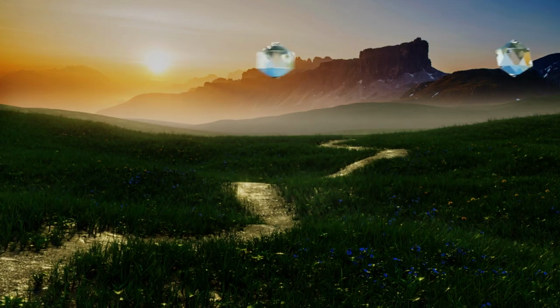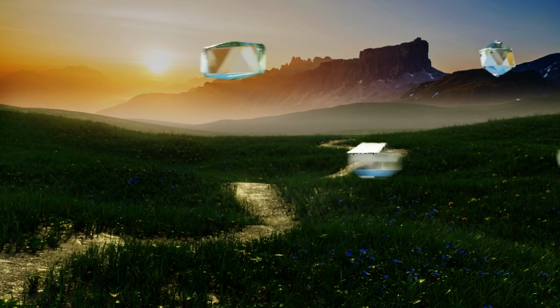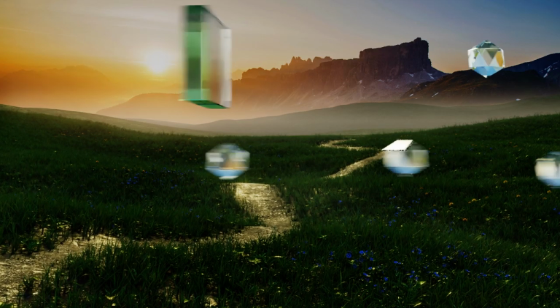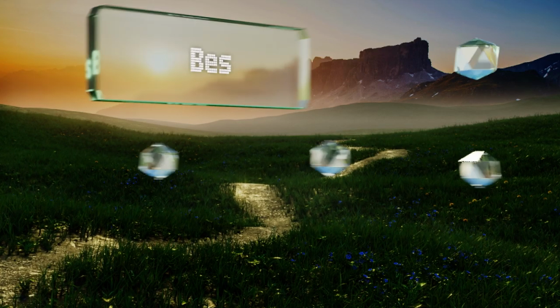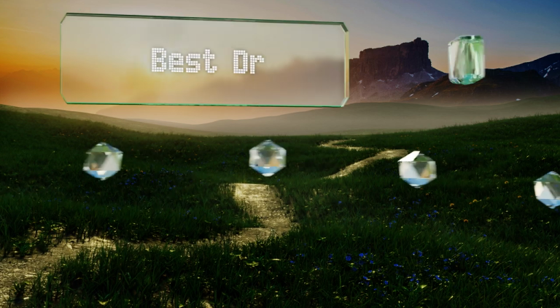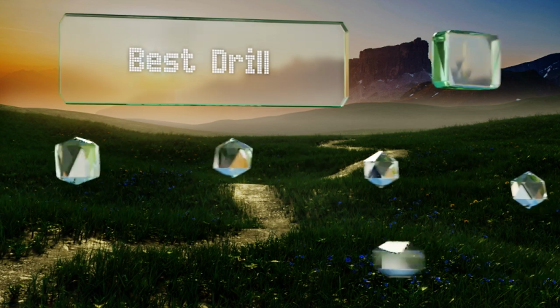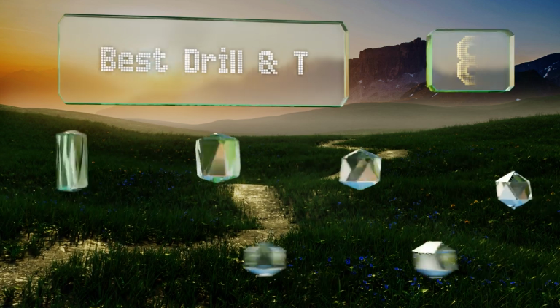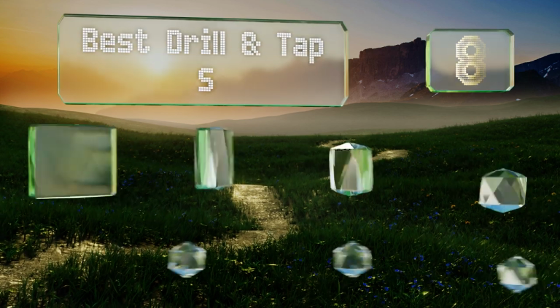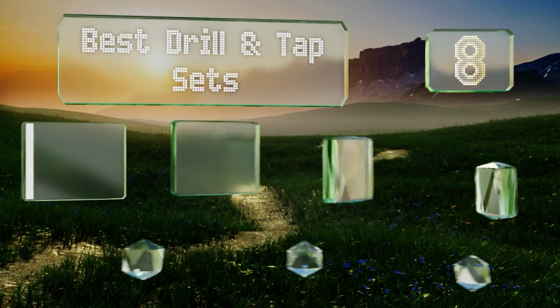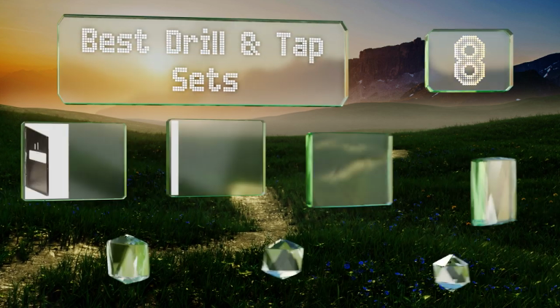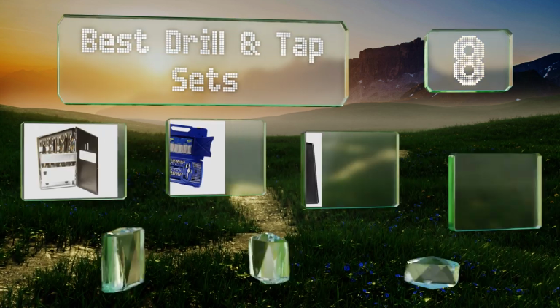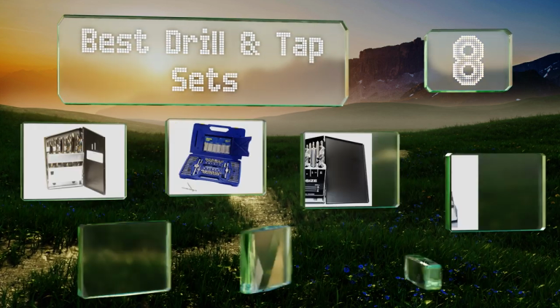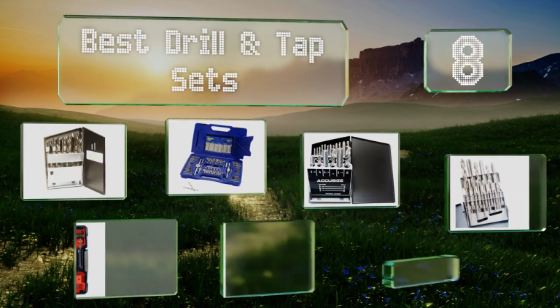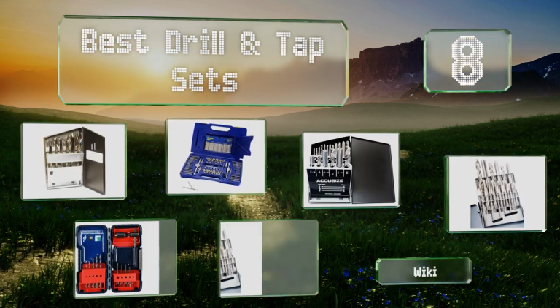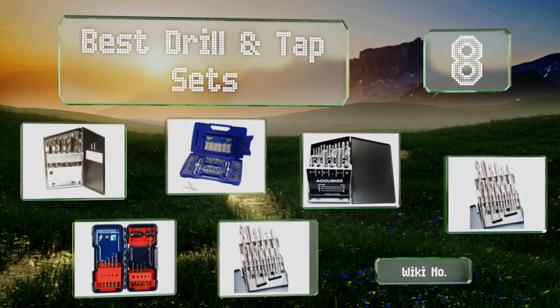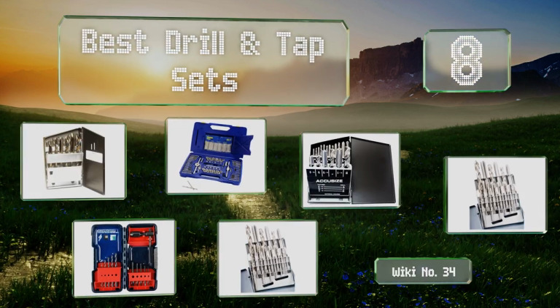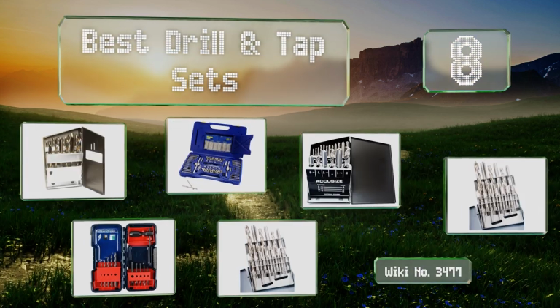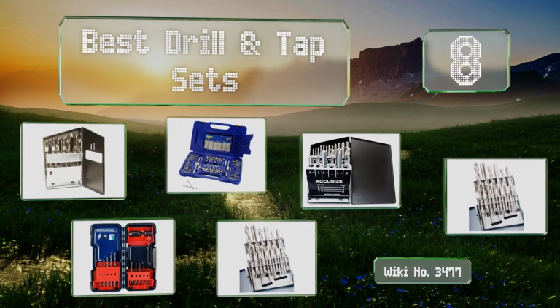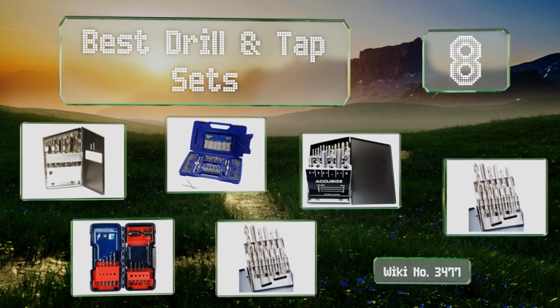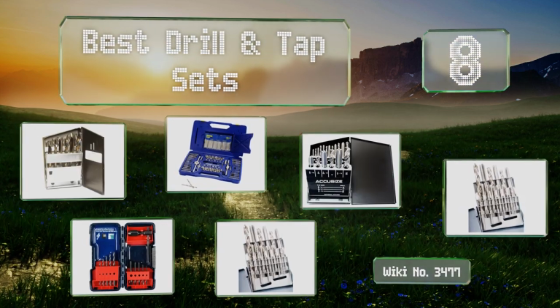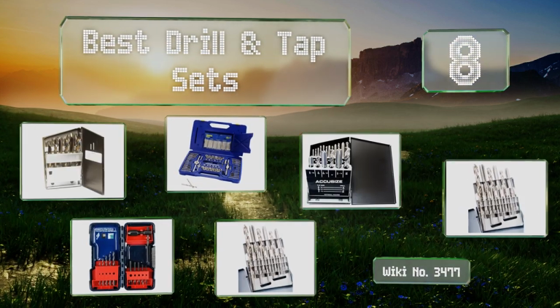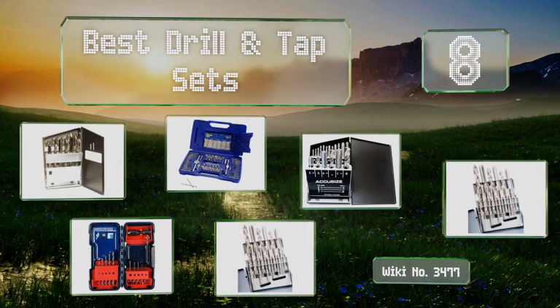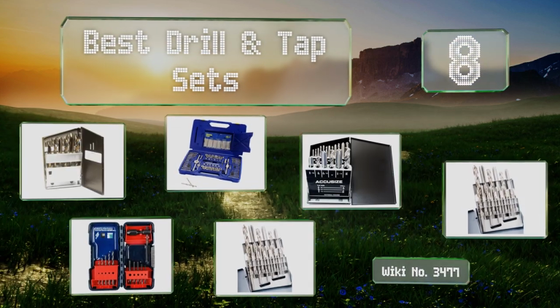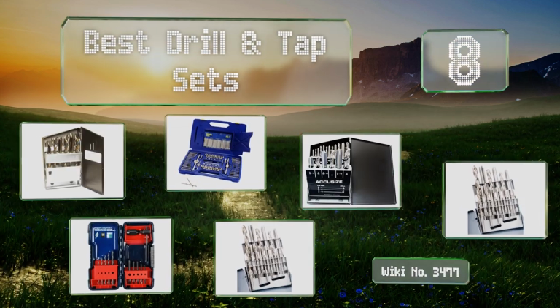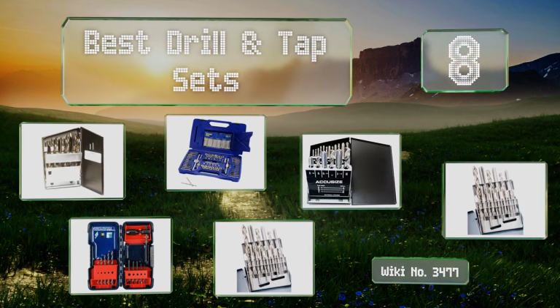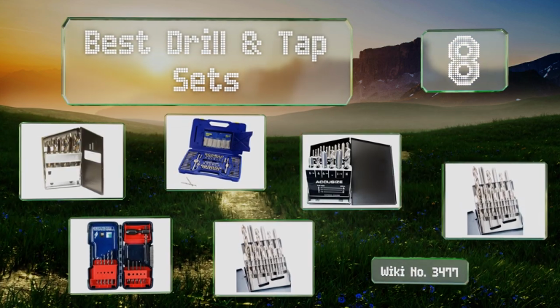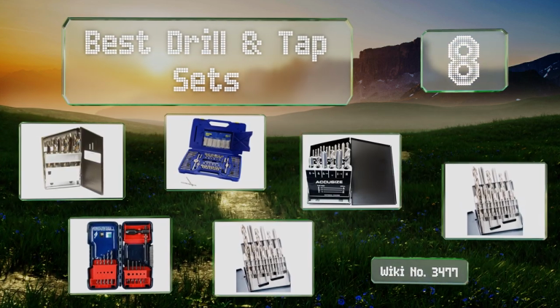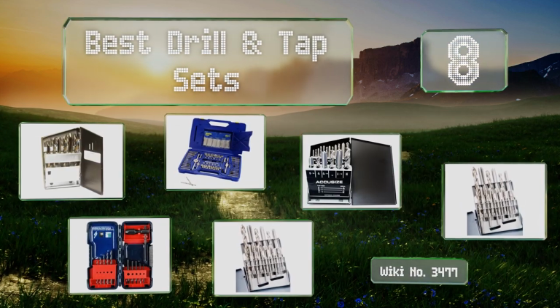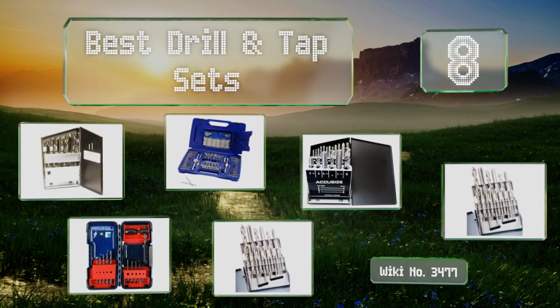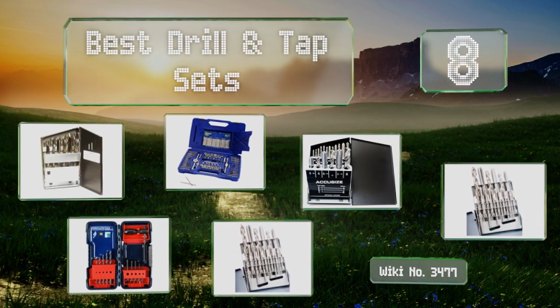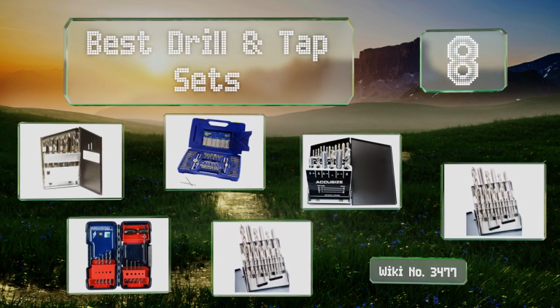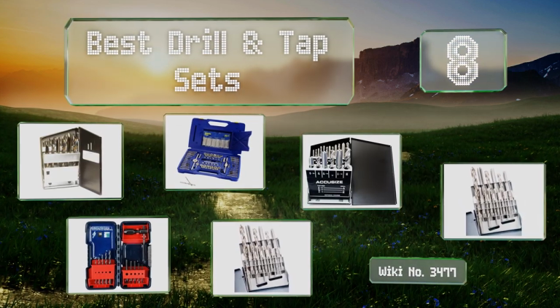EasyVid presents the eight best drill and tap sets. Let's get started with the list.